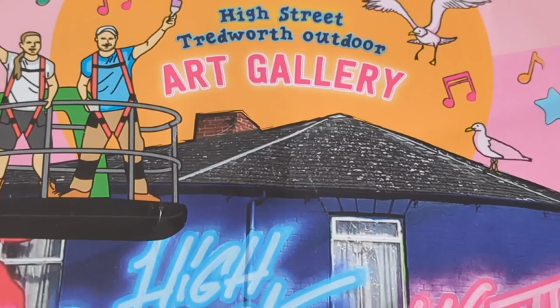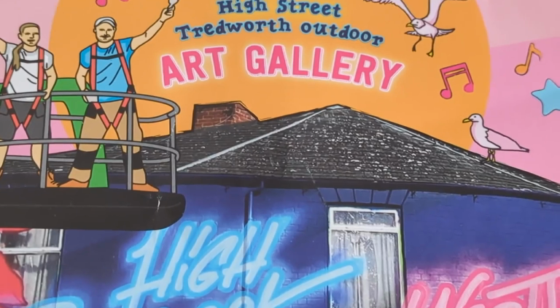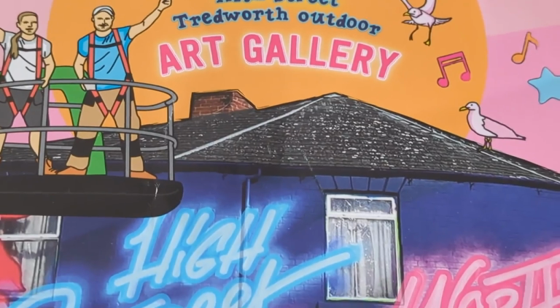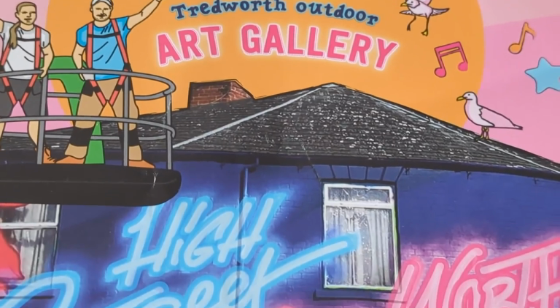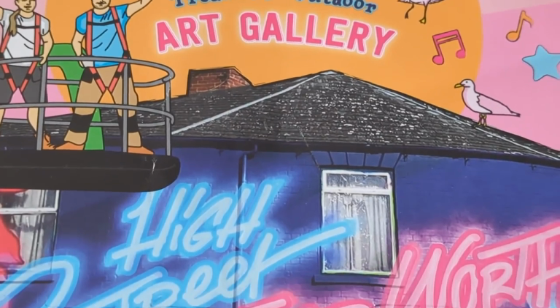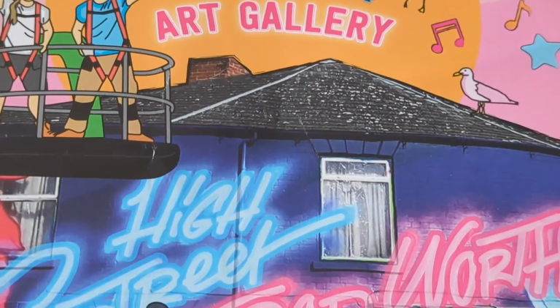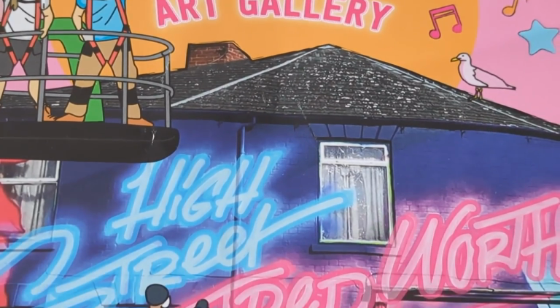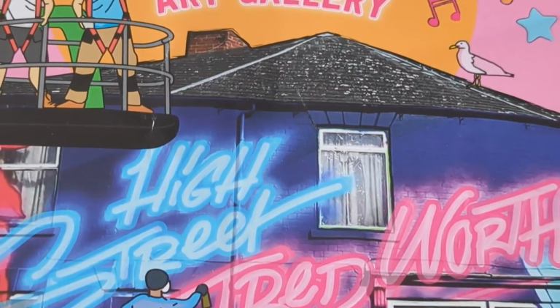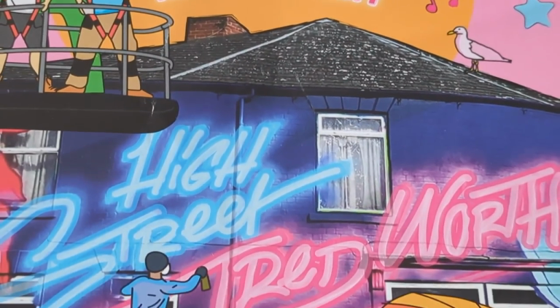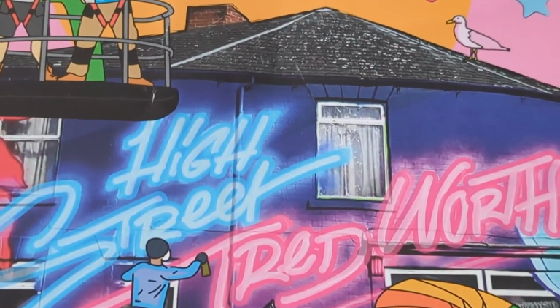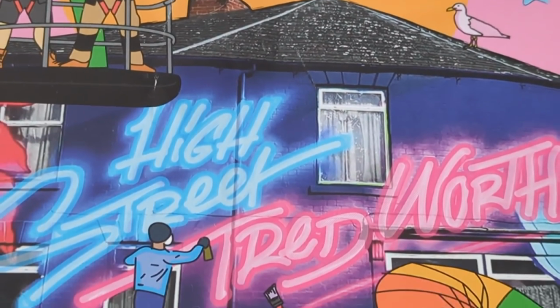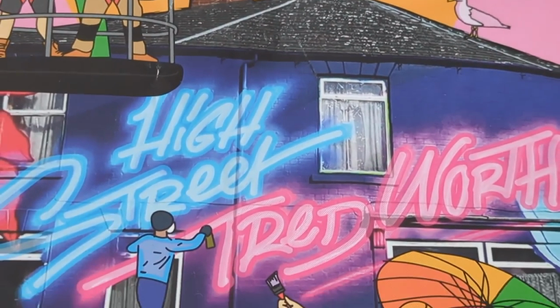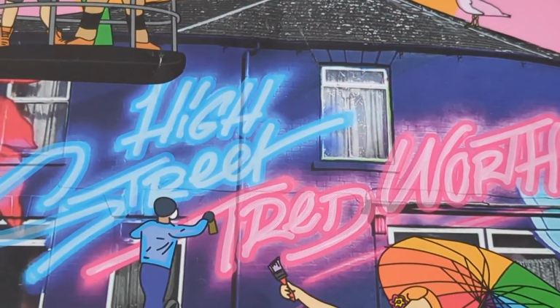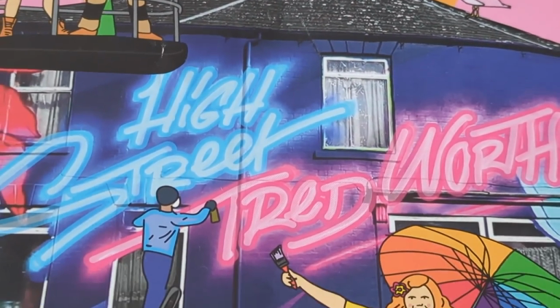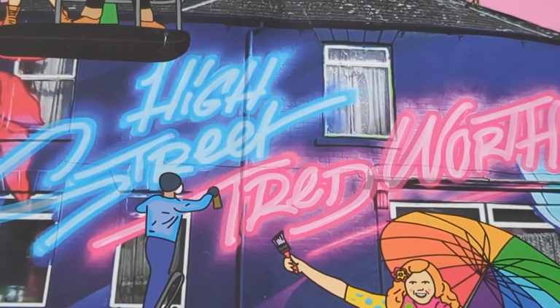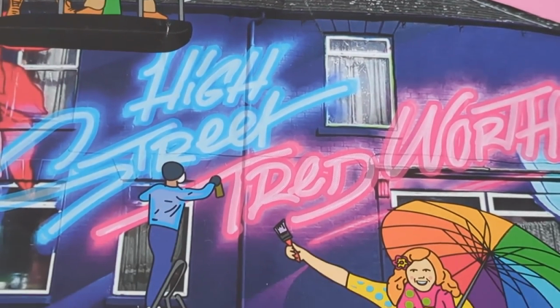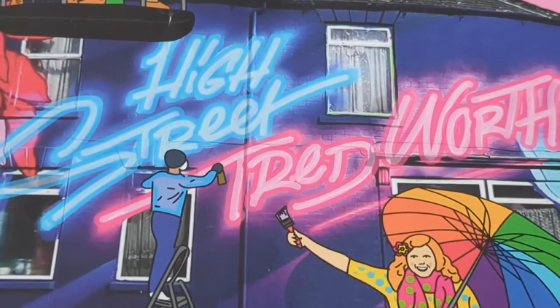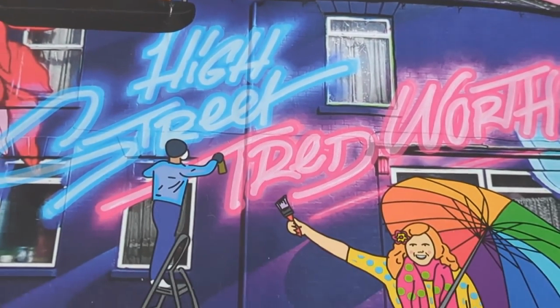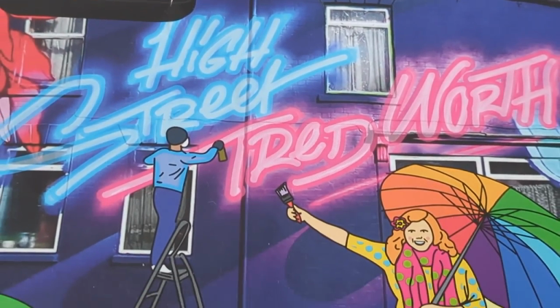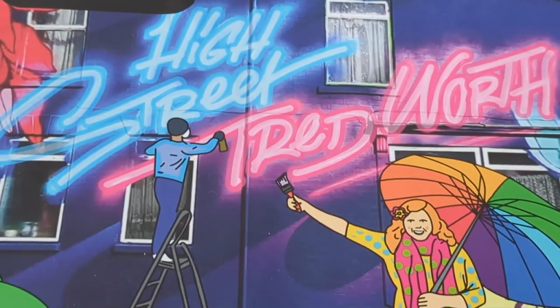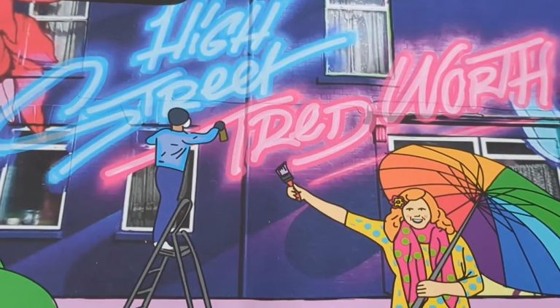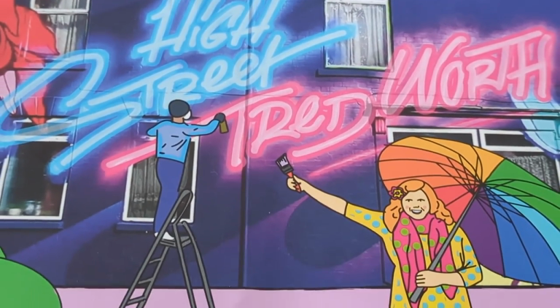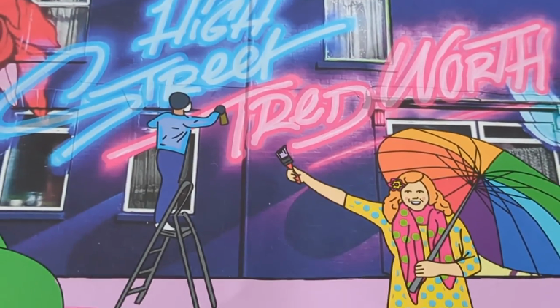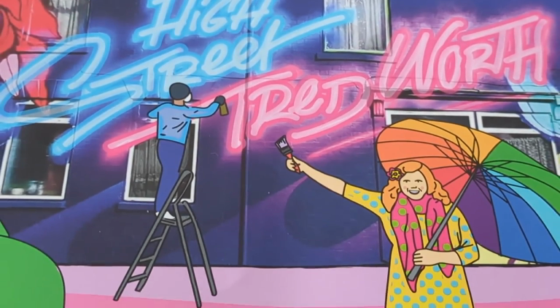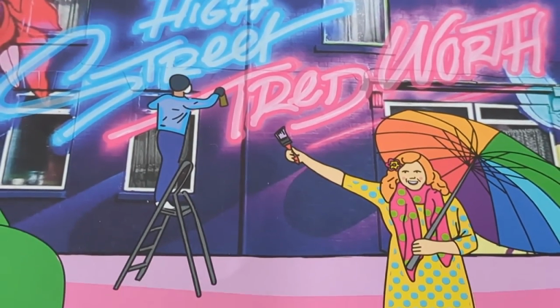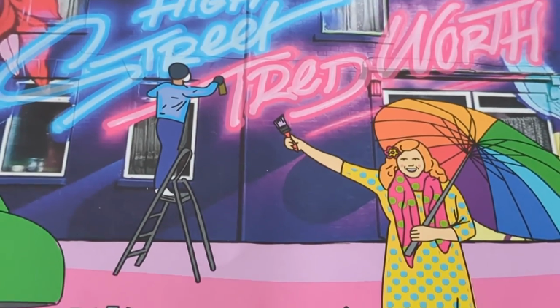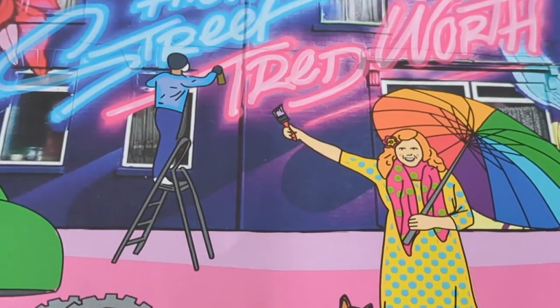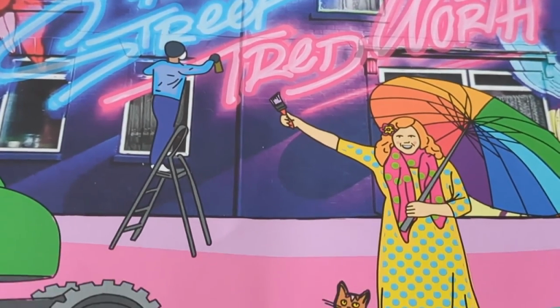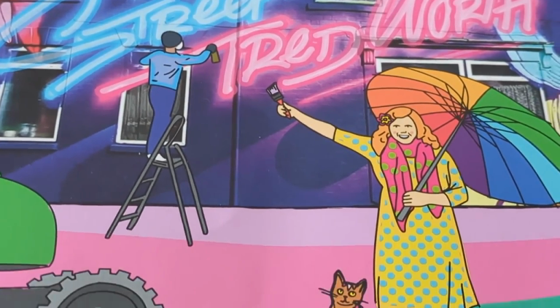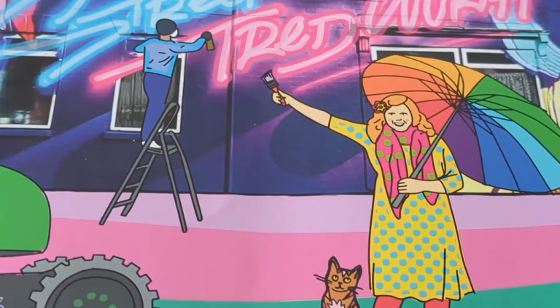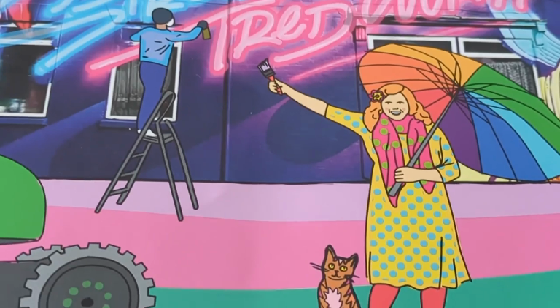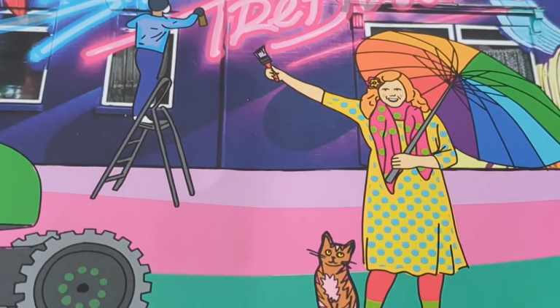I'm currently up above the streets and houses on my way to Kigali, so I thought I'd show you some fun things.